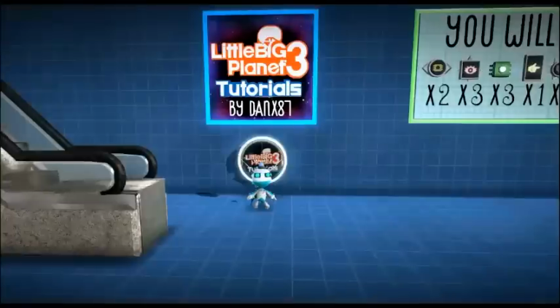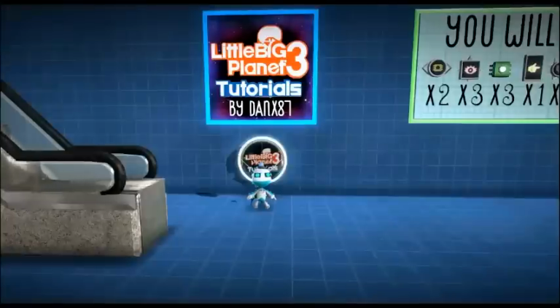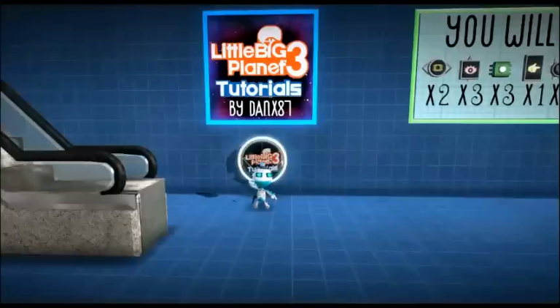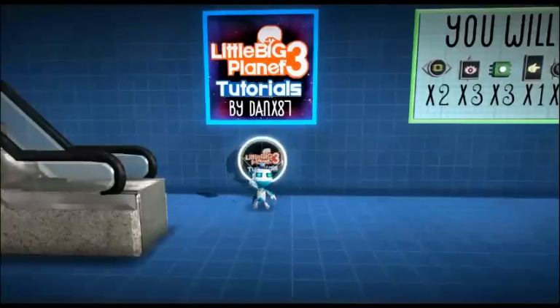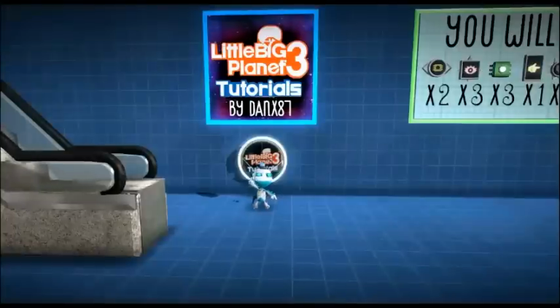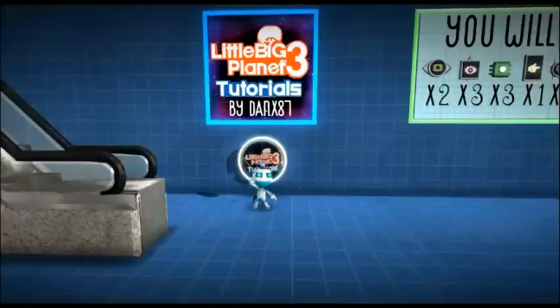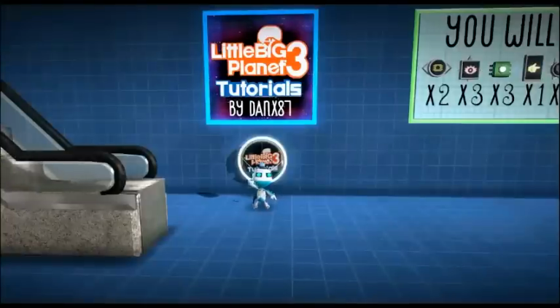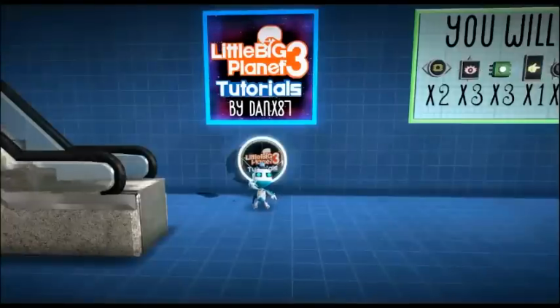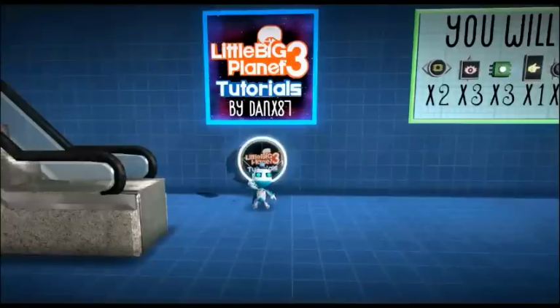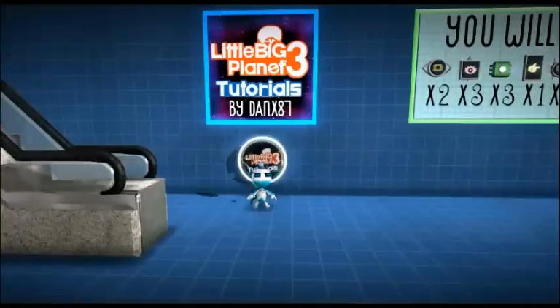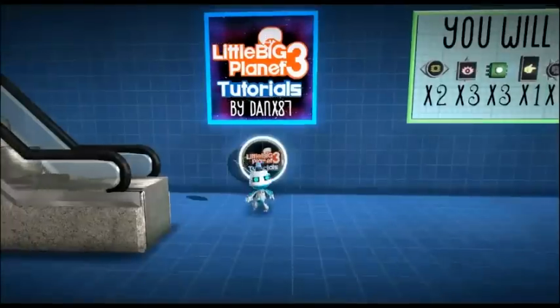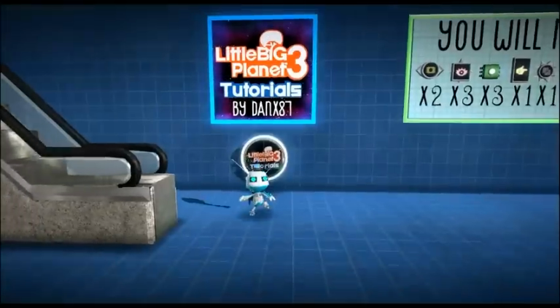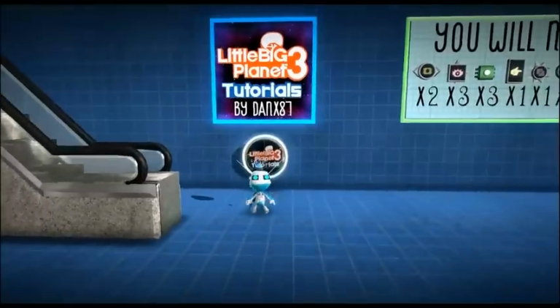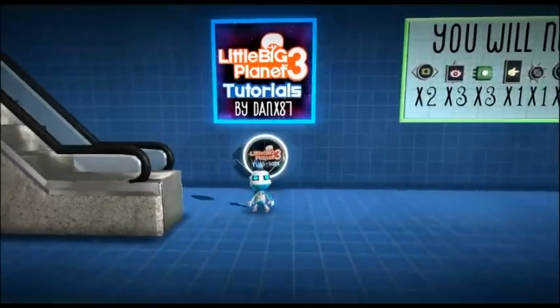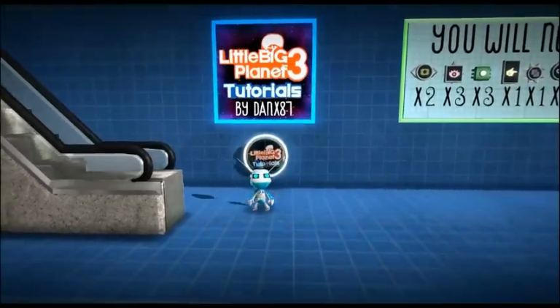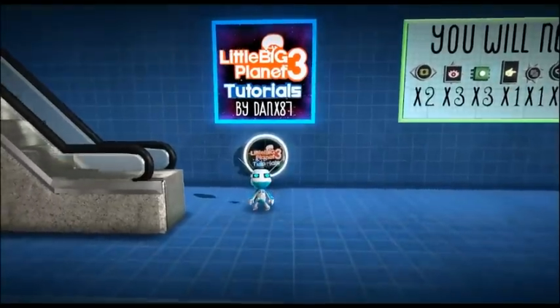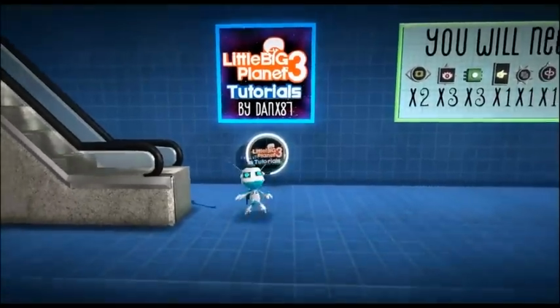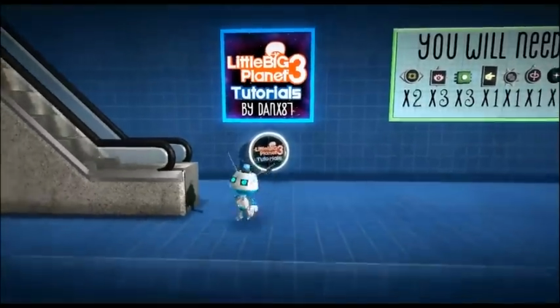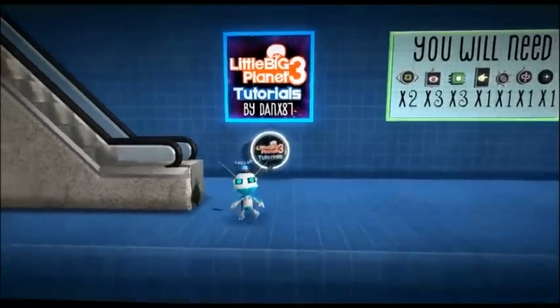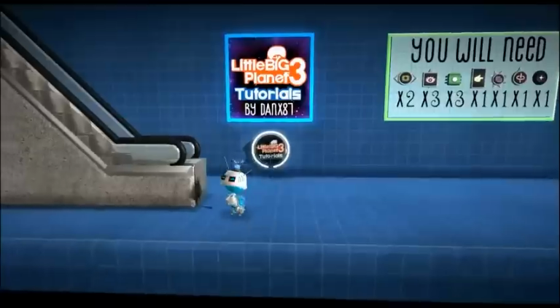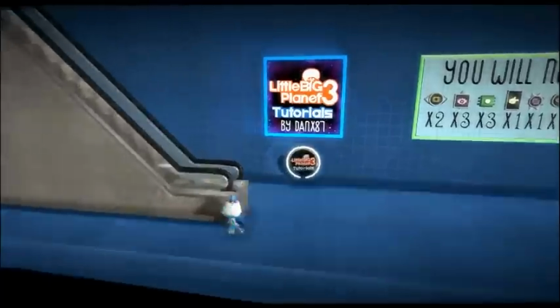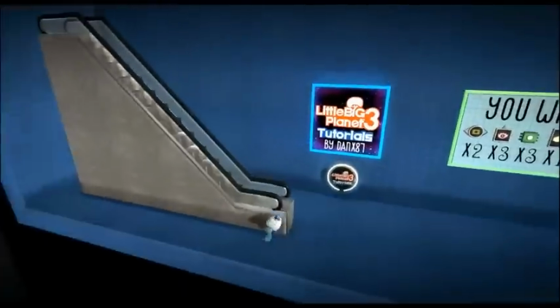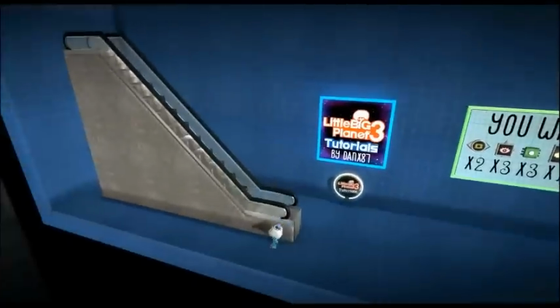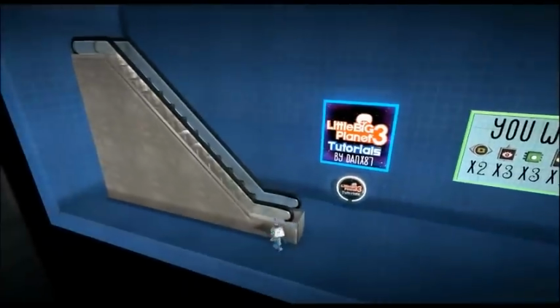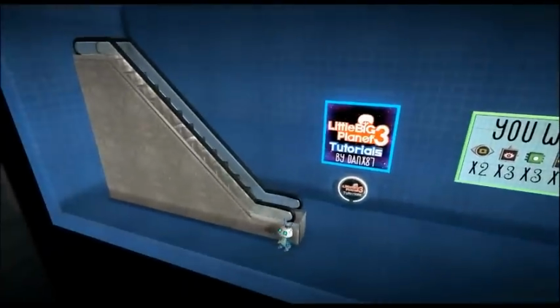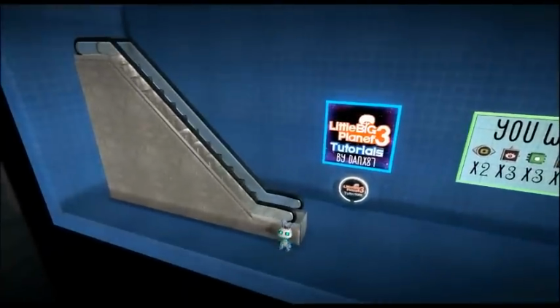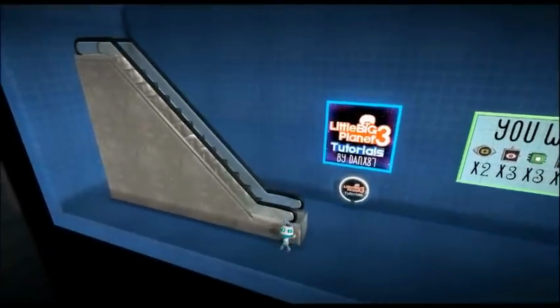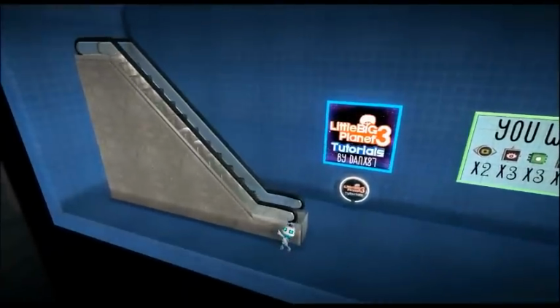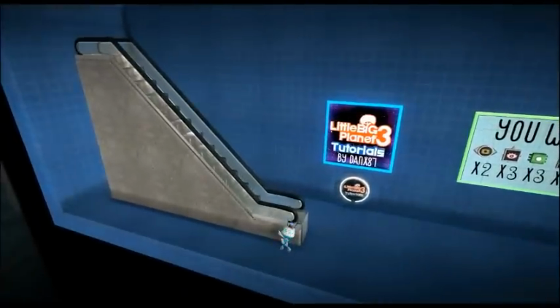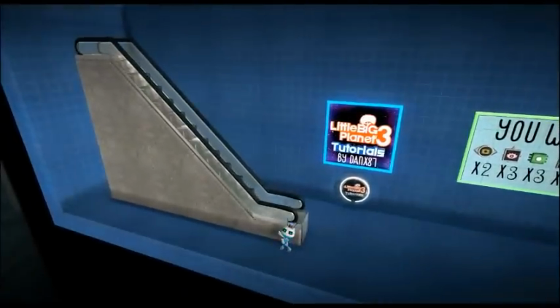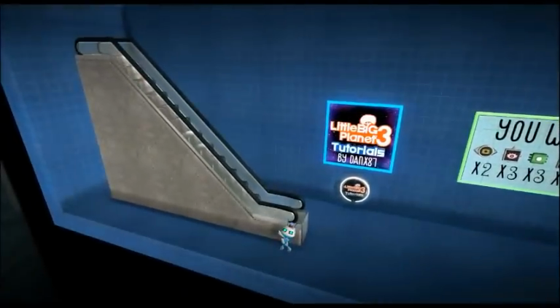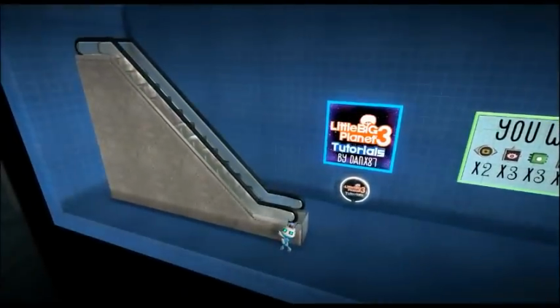Hey guys, this is Danks87. I'm going to be showing you today an escalator and how it works.